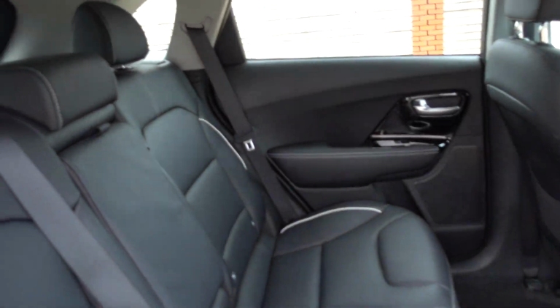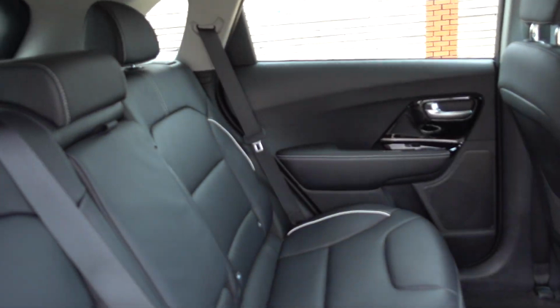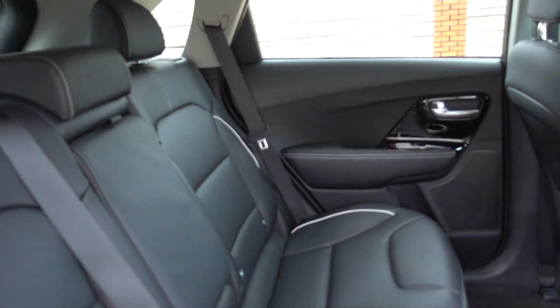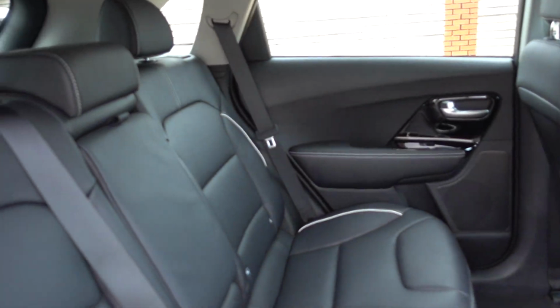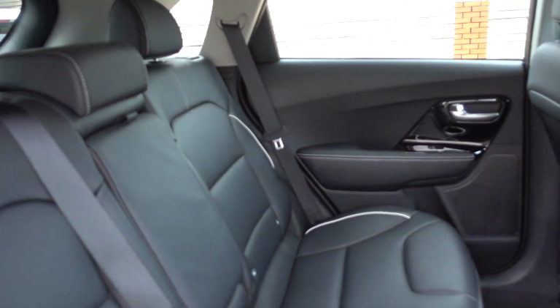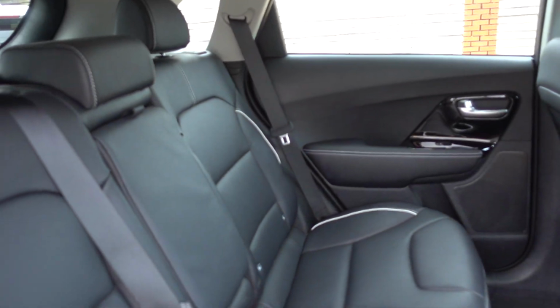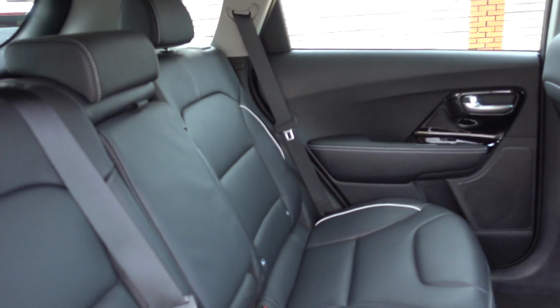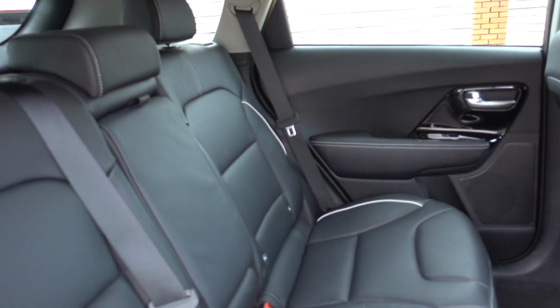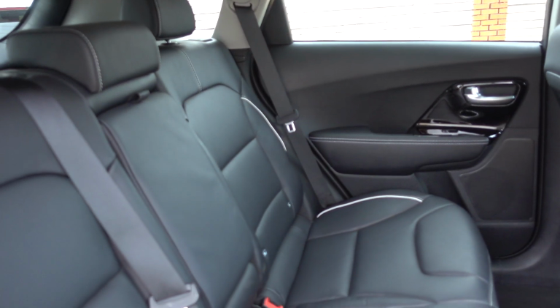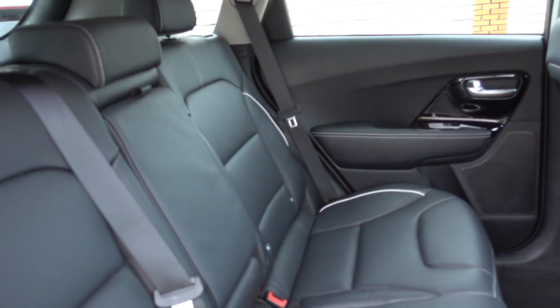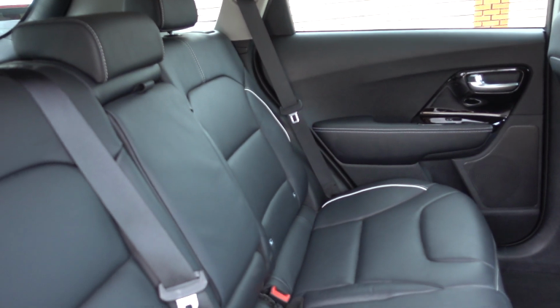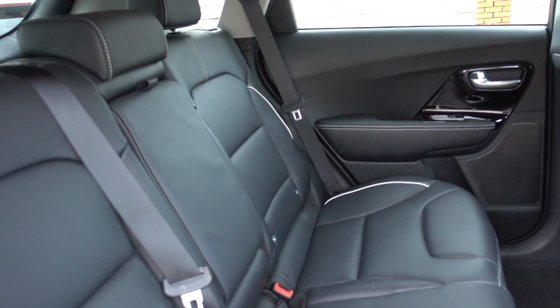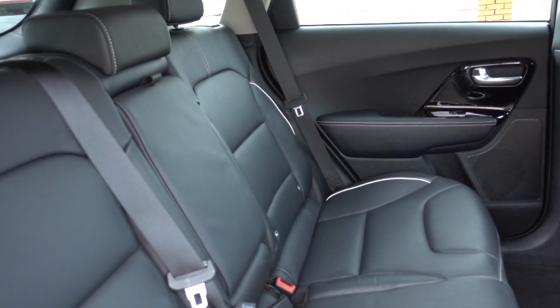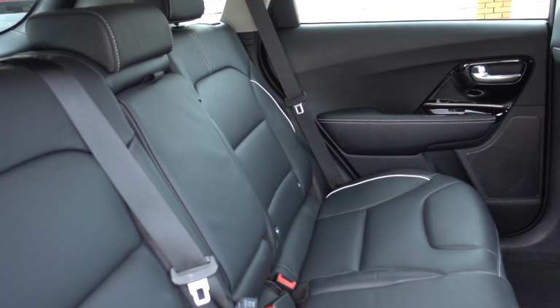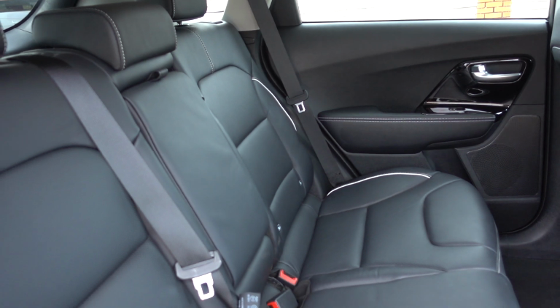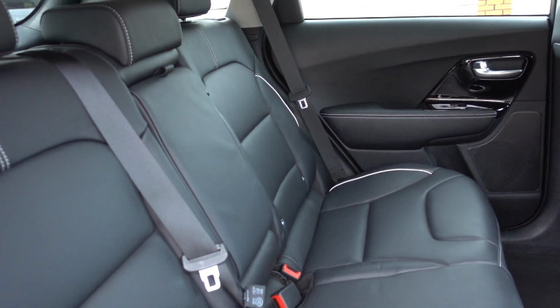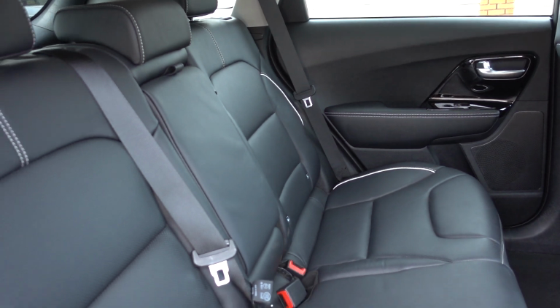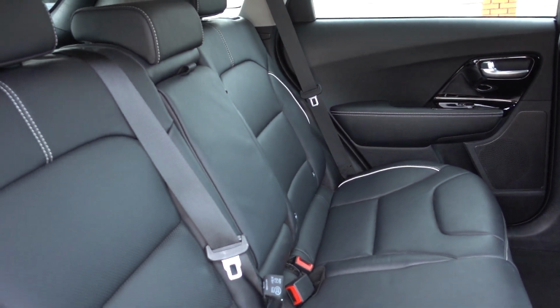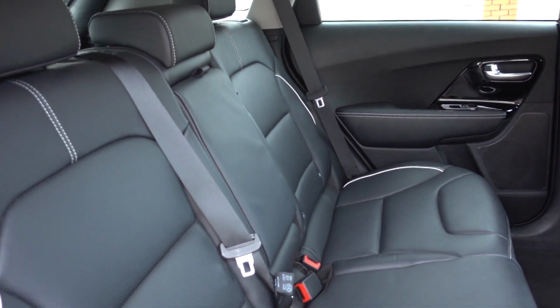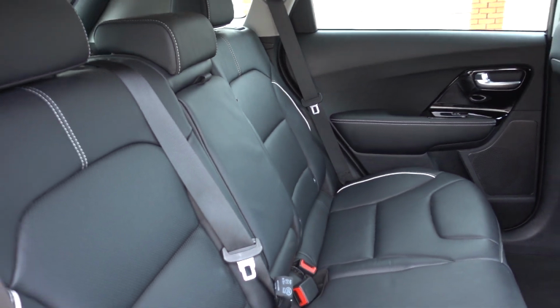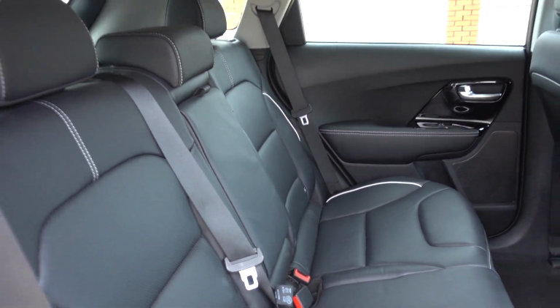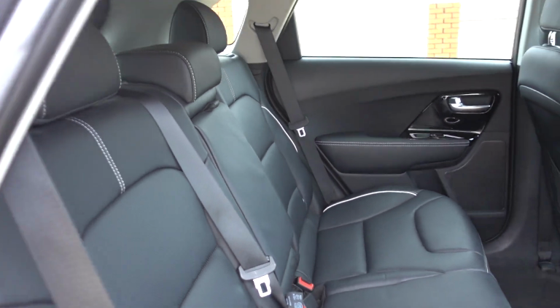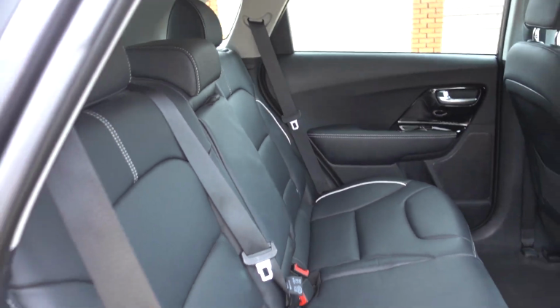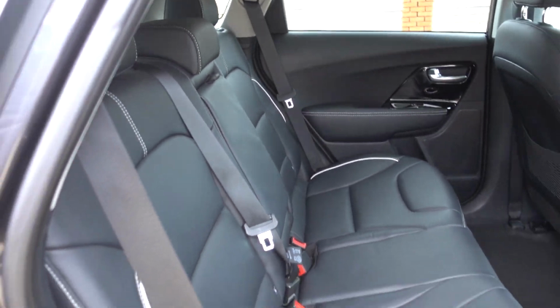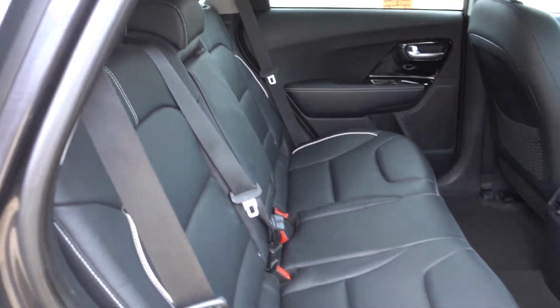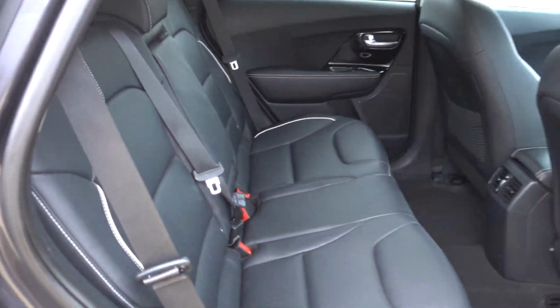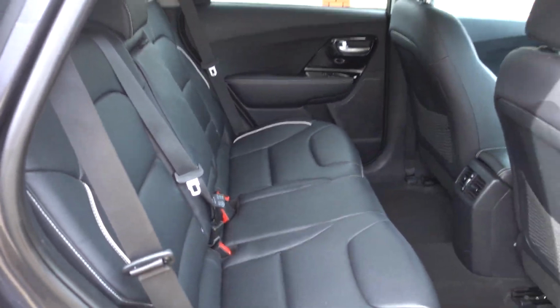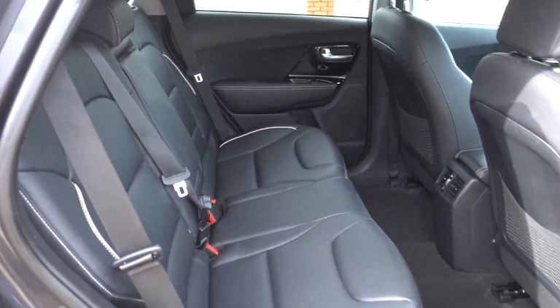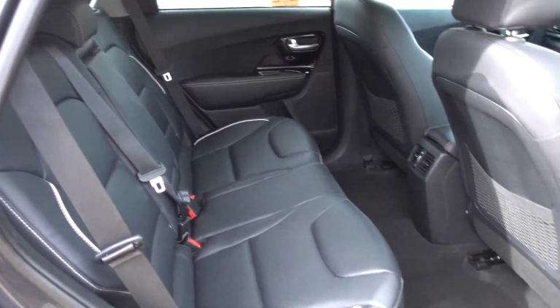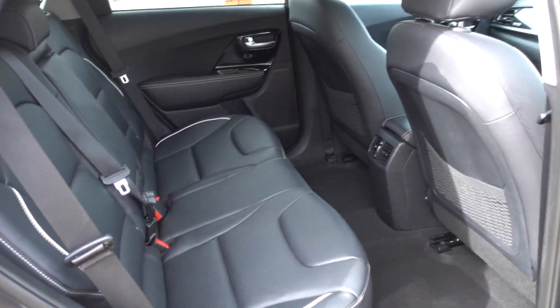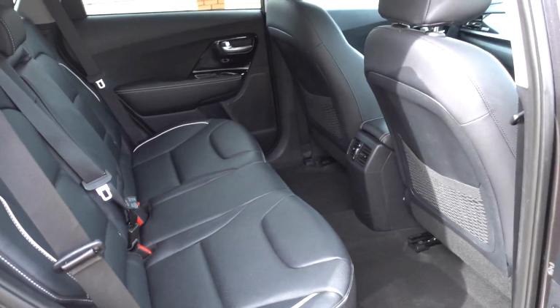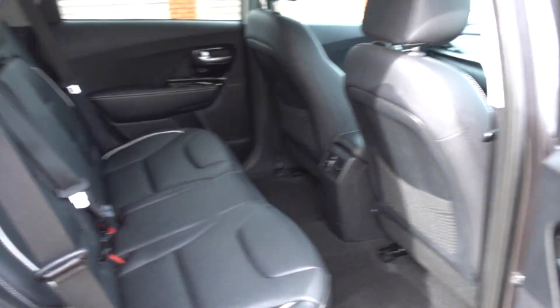Loads of room as well, lovely and spacious. And as you can see, very nice condition inside.